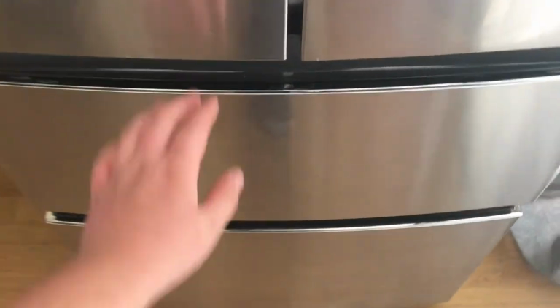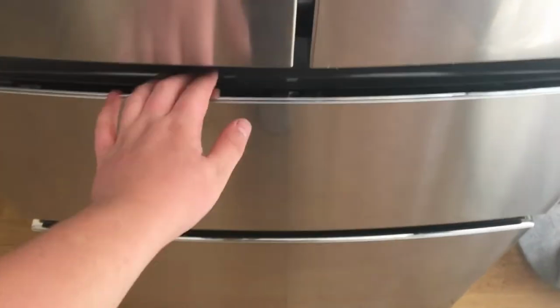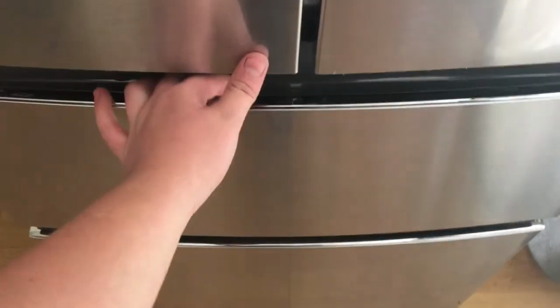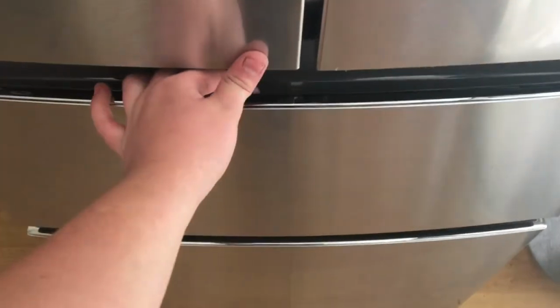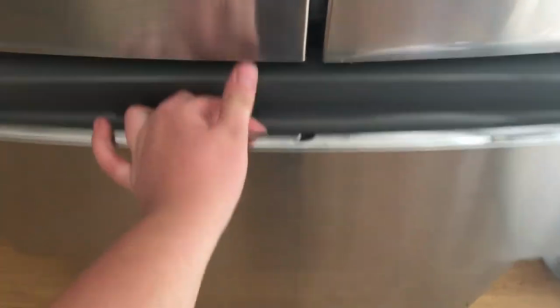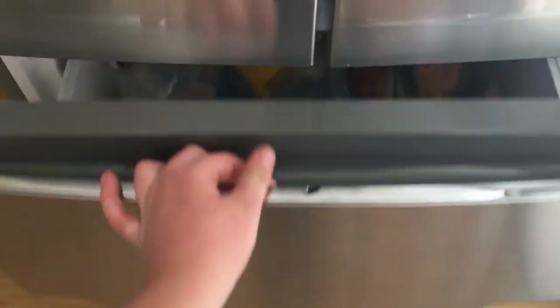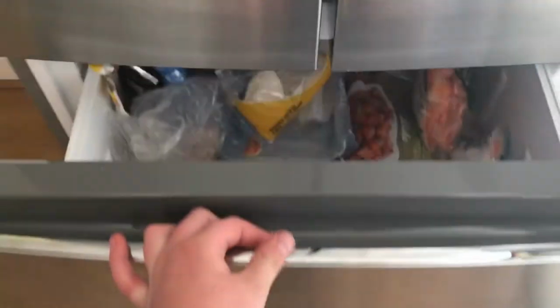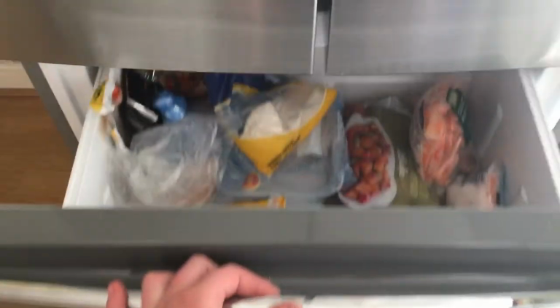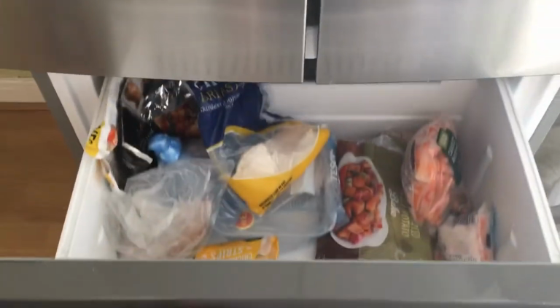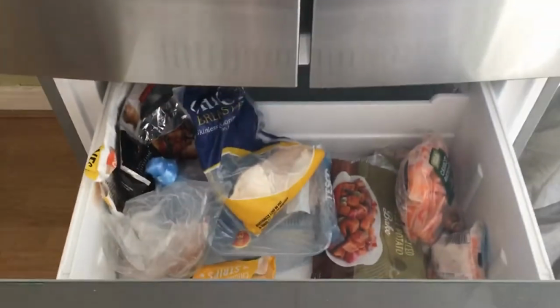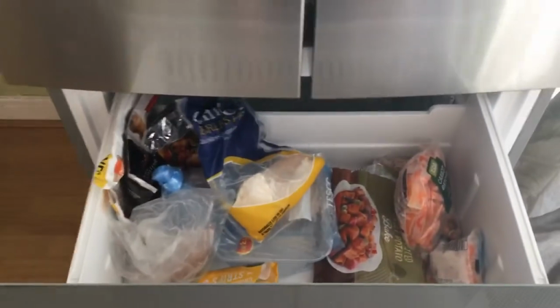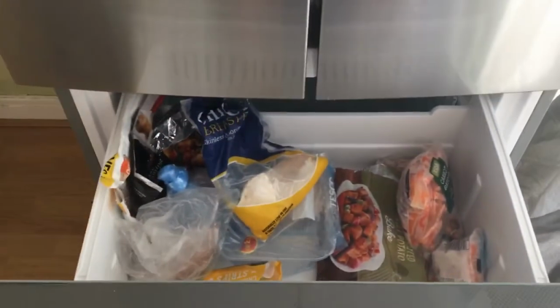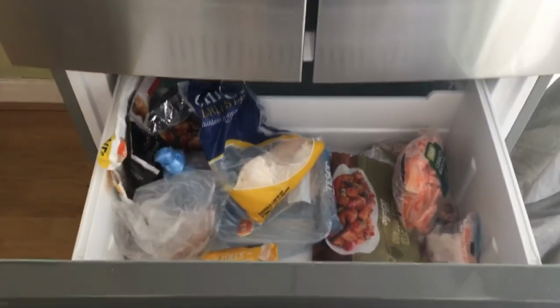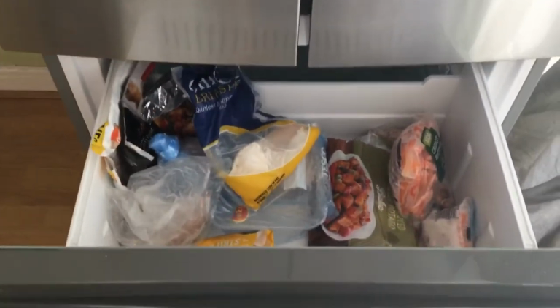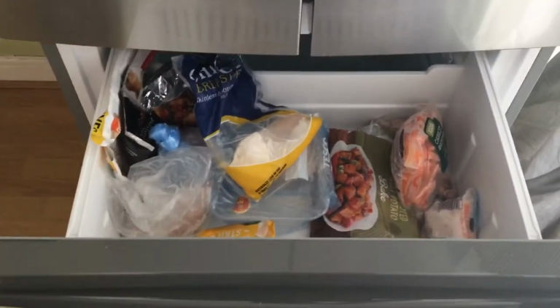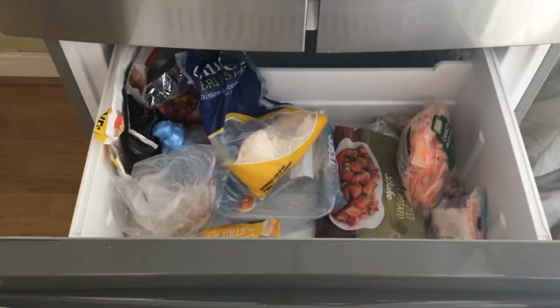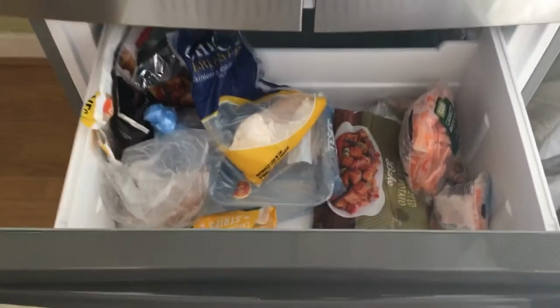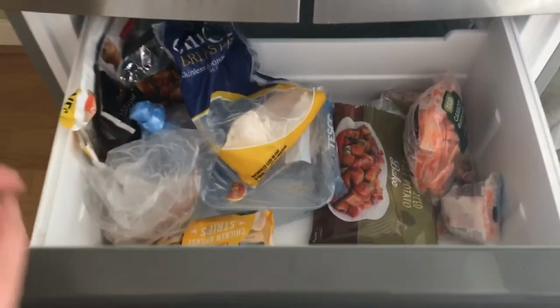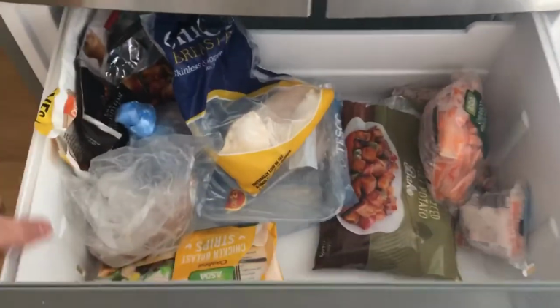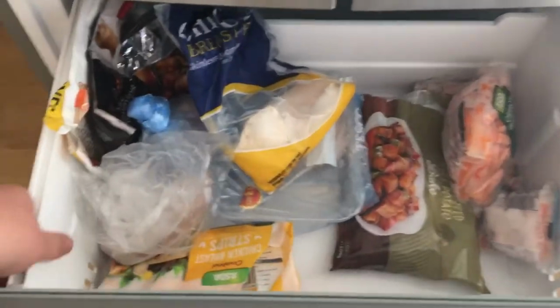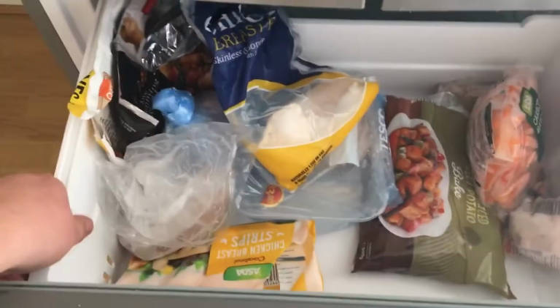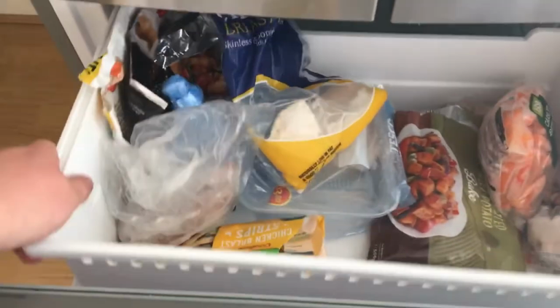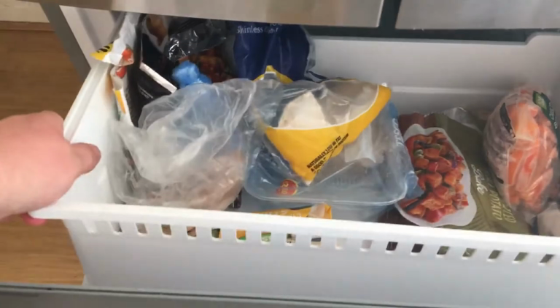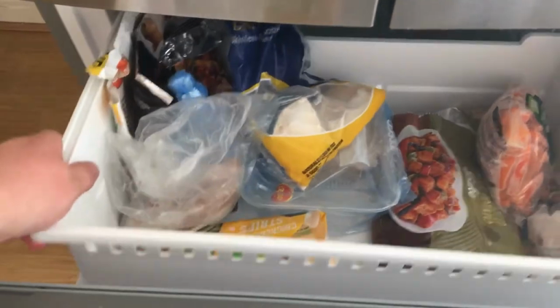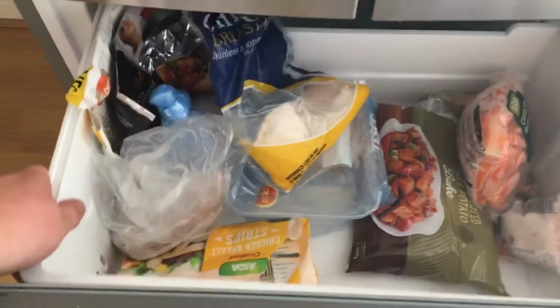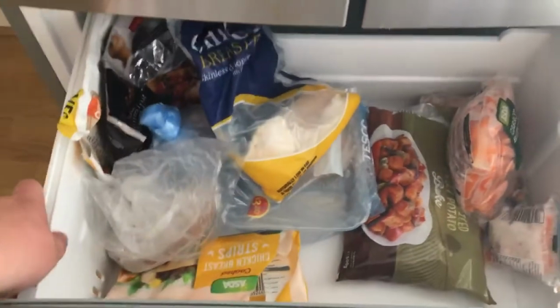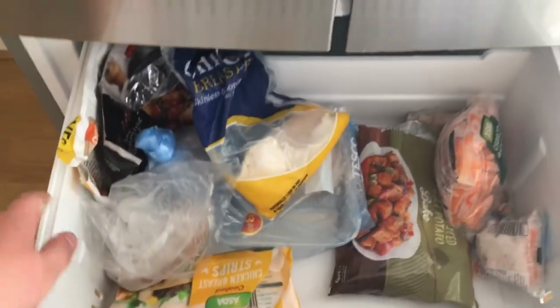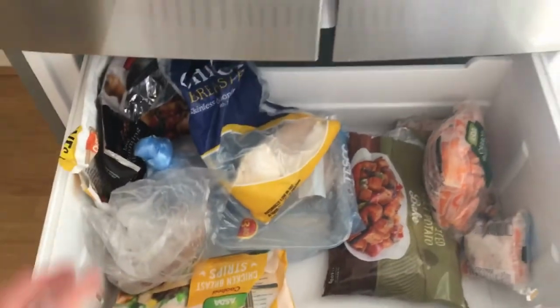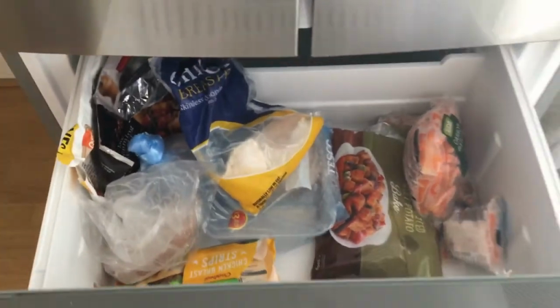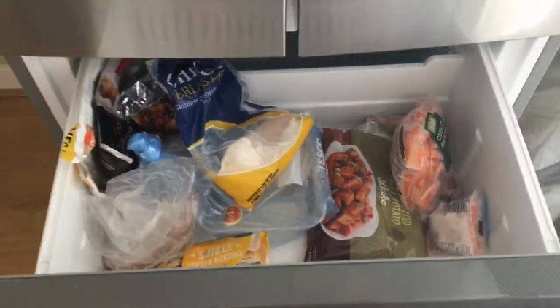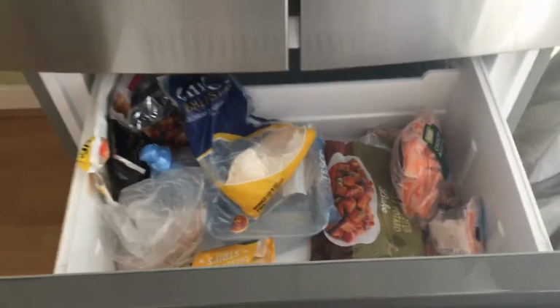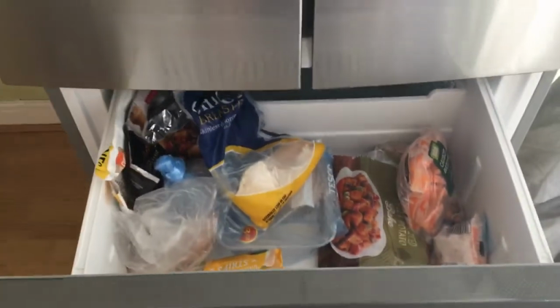This has two large freezer drawers which can be removed for cleaning.